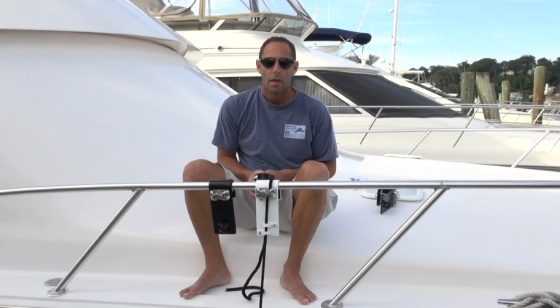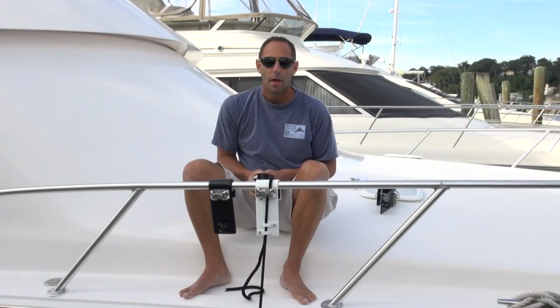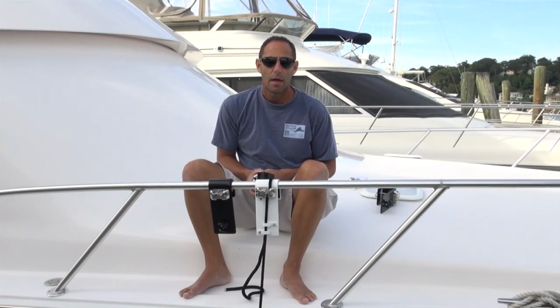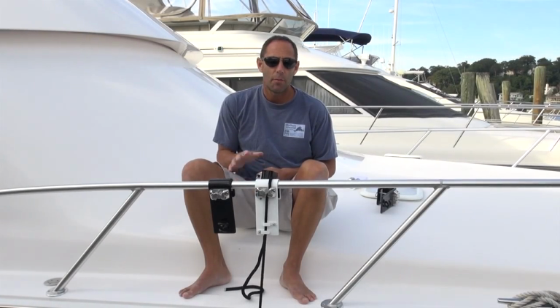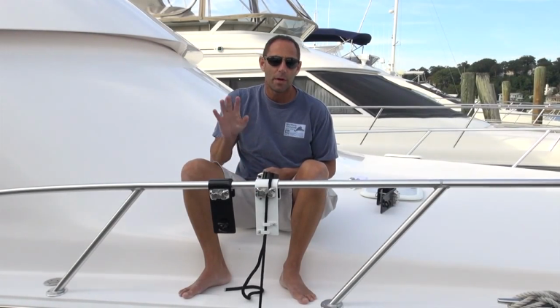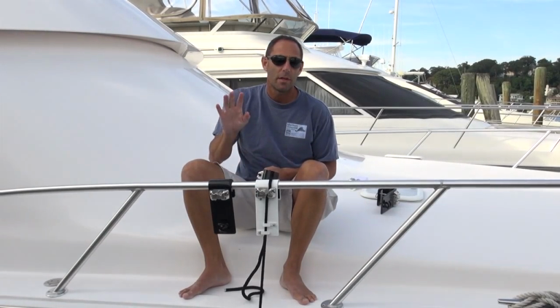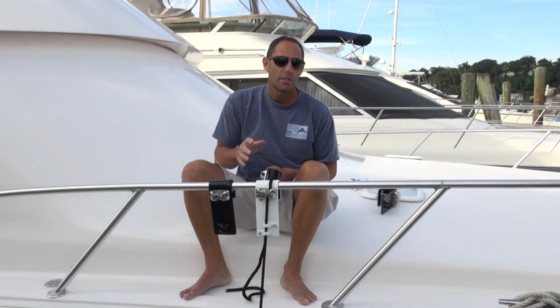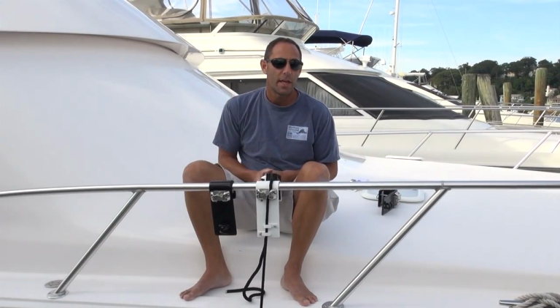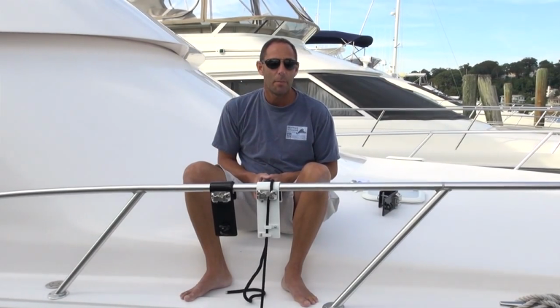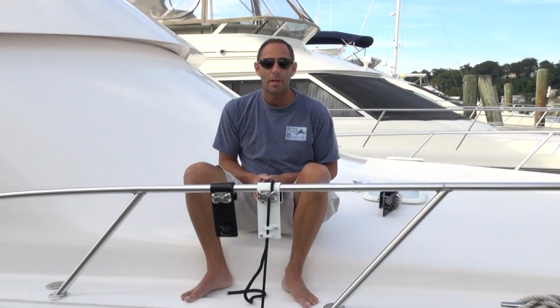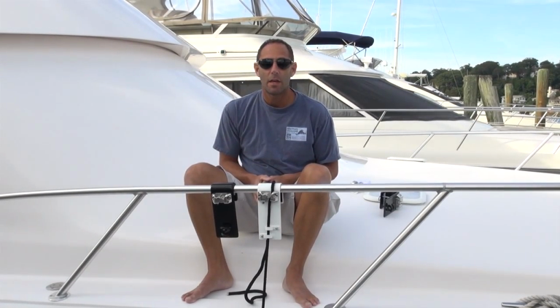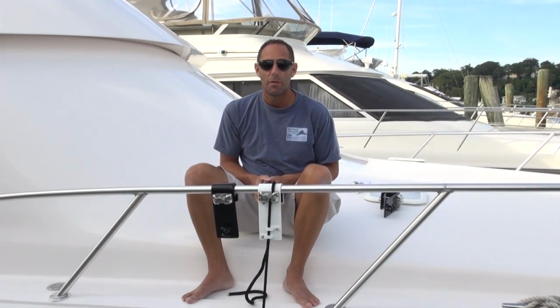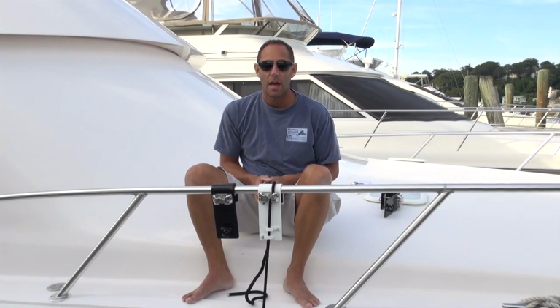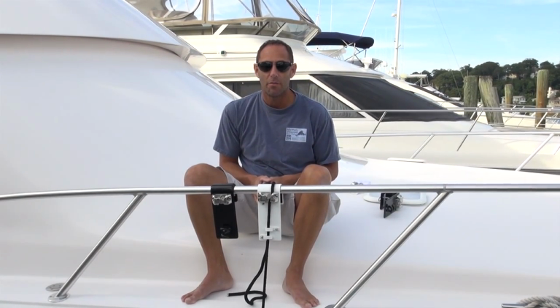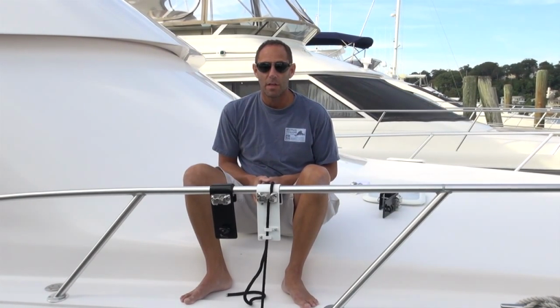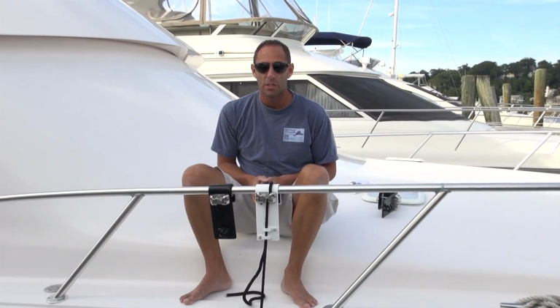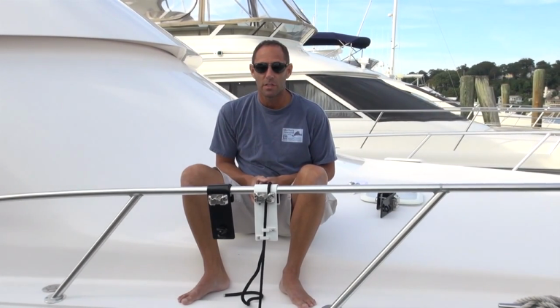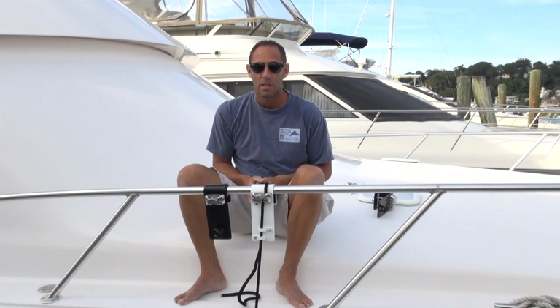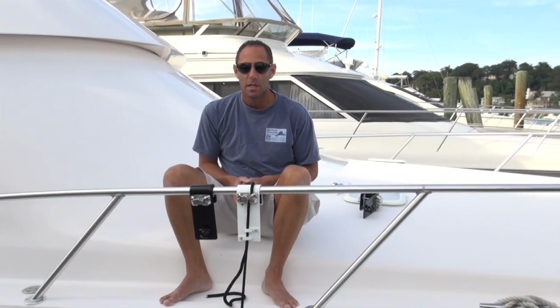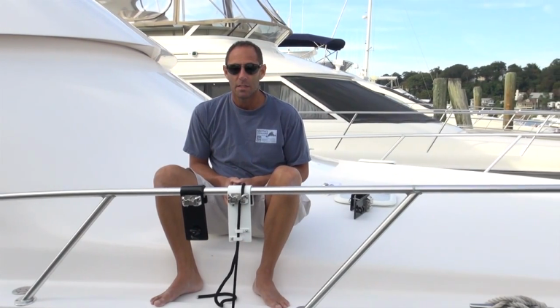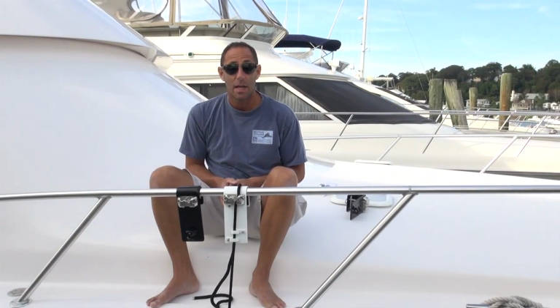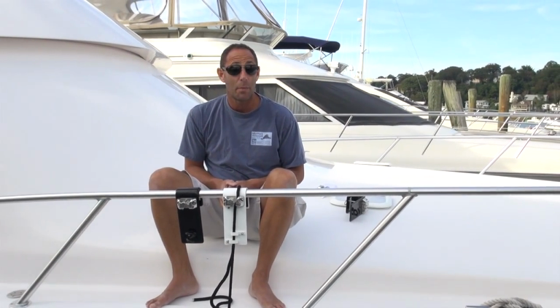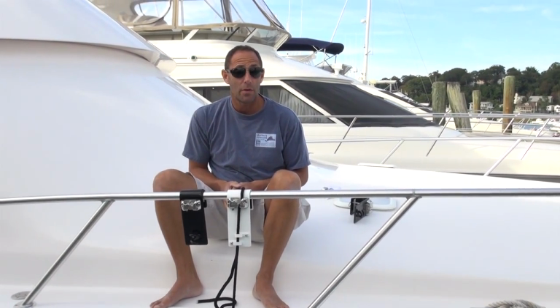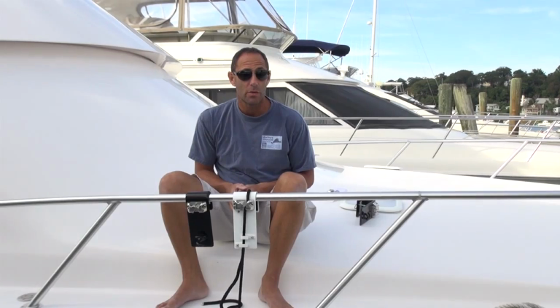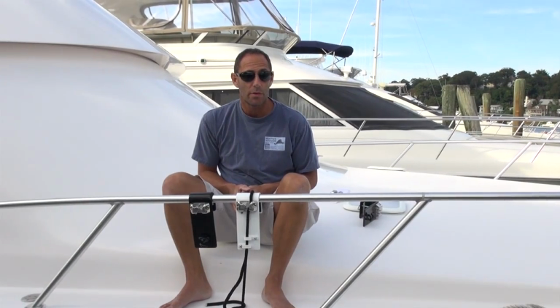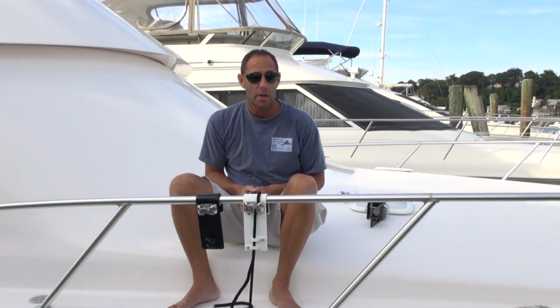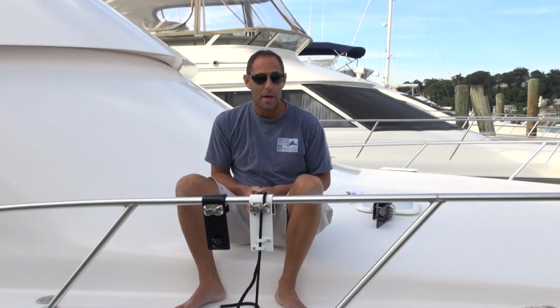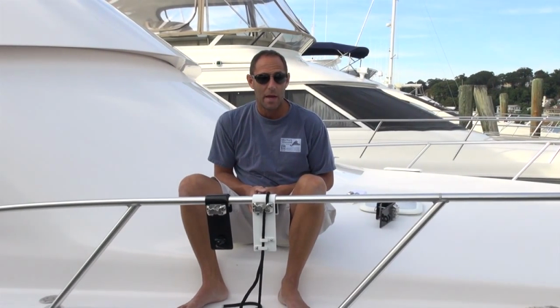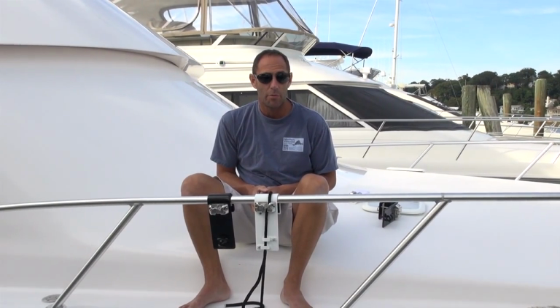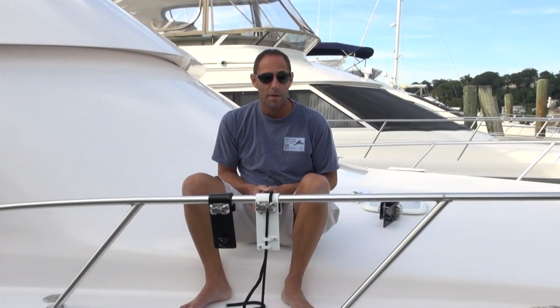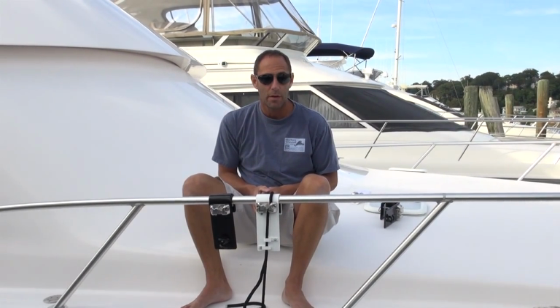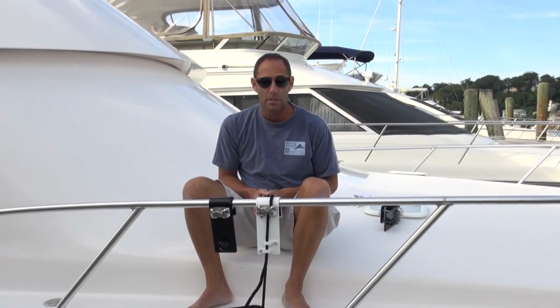Hey everybody, Jay Kameny here for Yacht Innovations. Today I'm here to talk to you about our fender hooks.